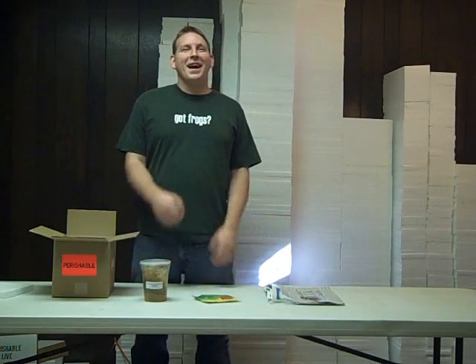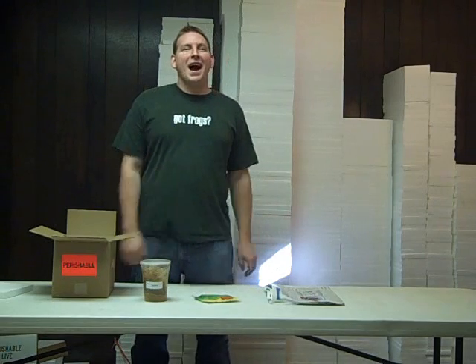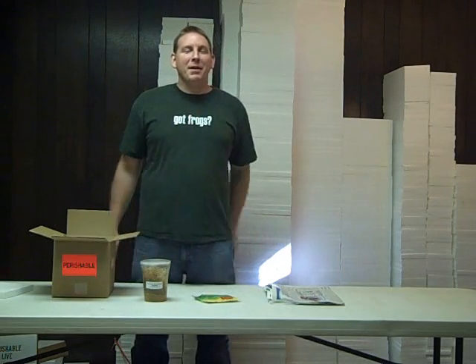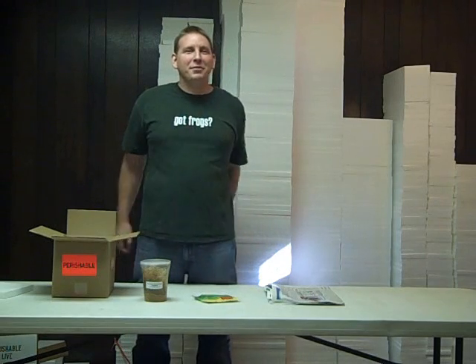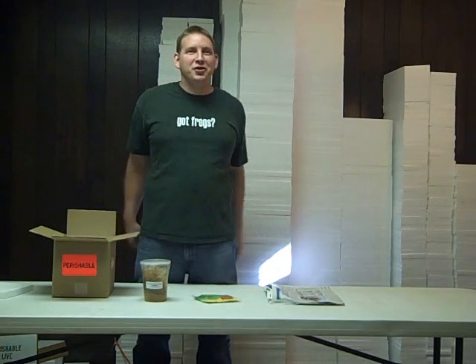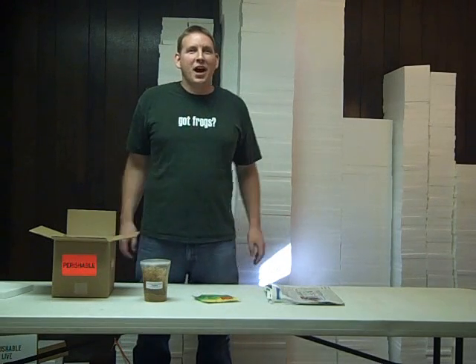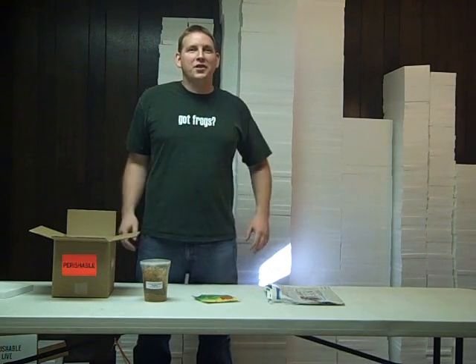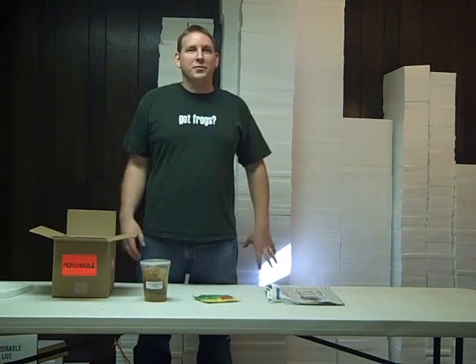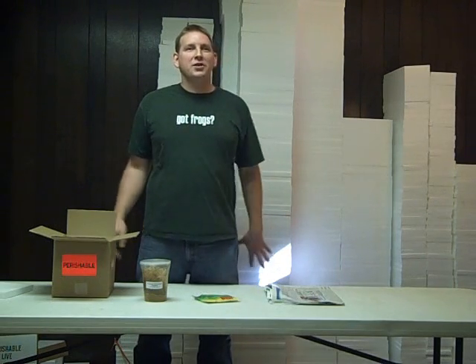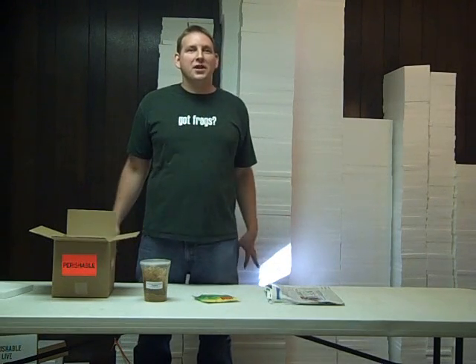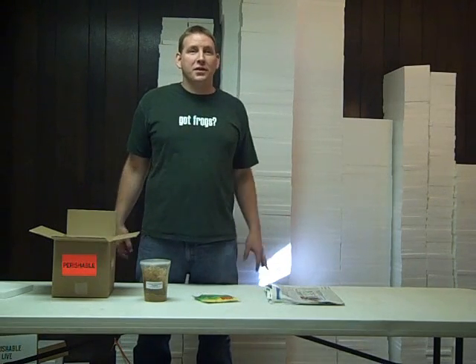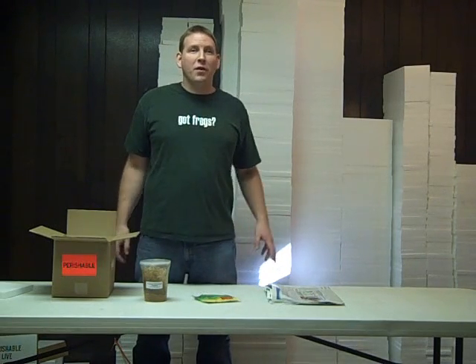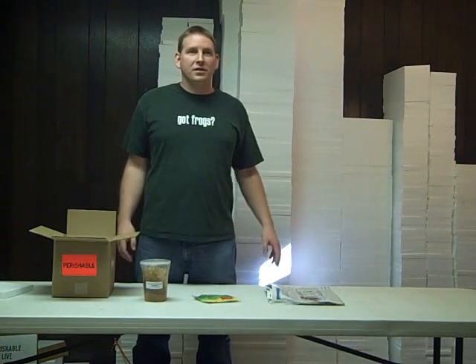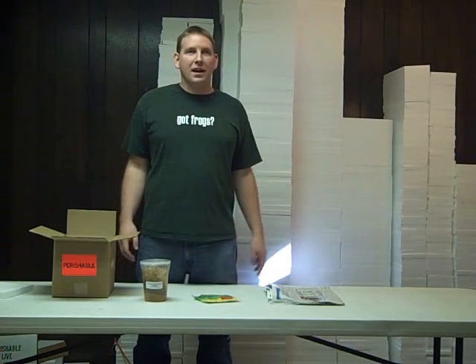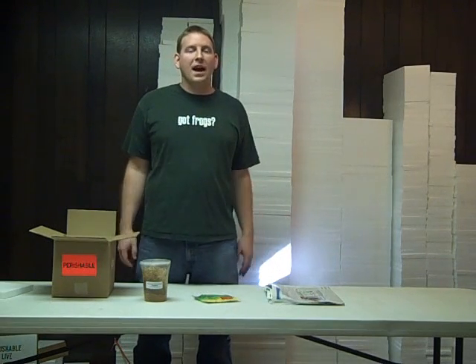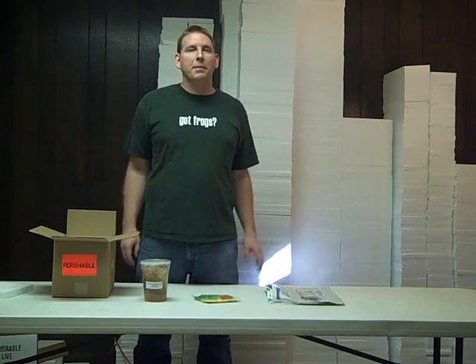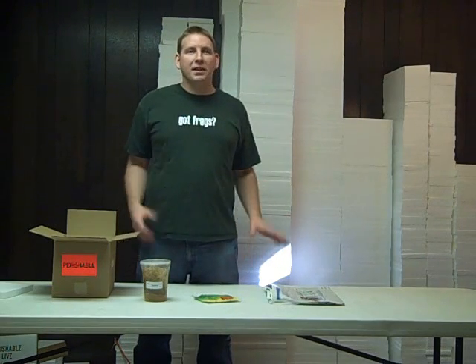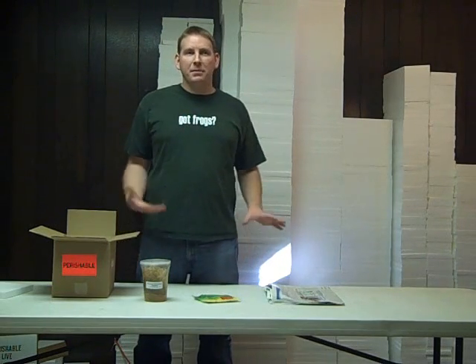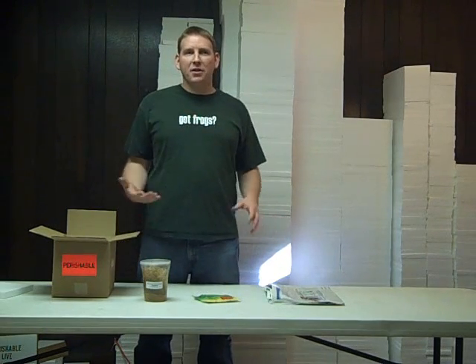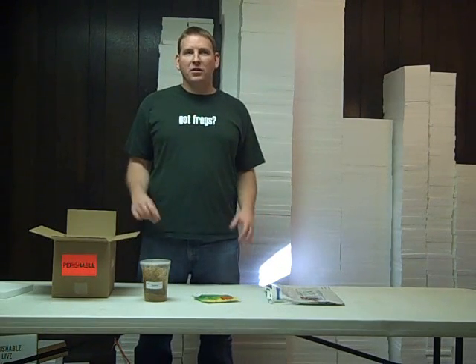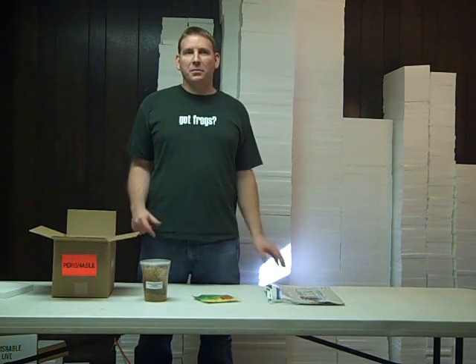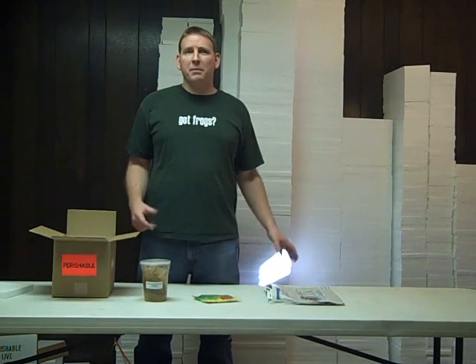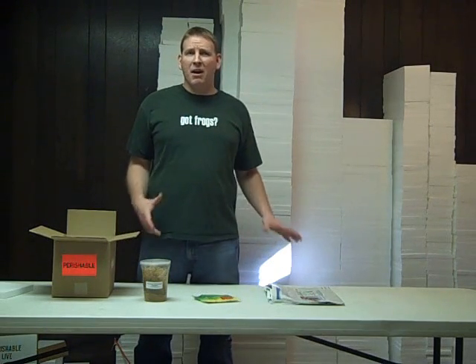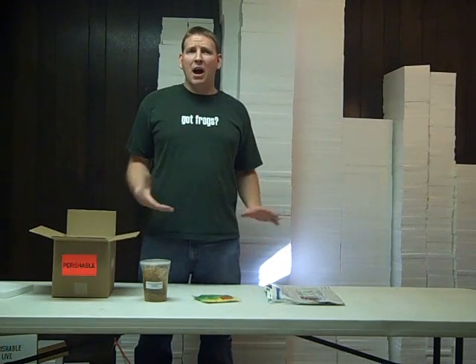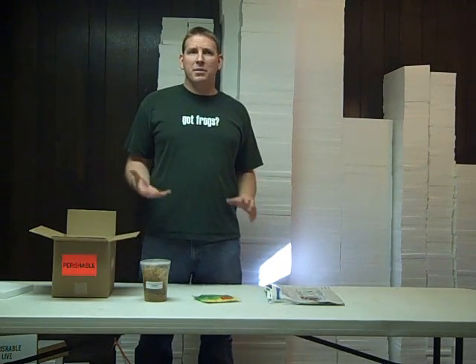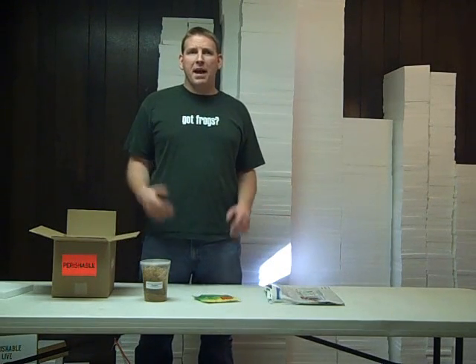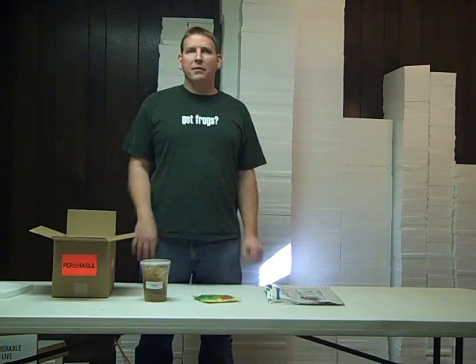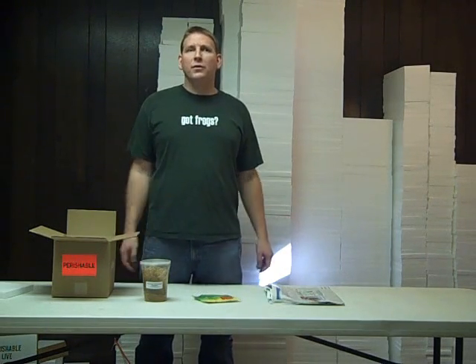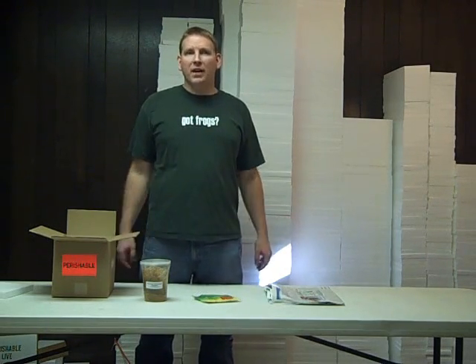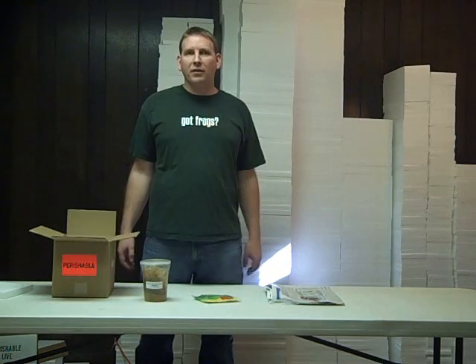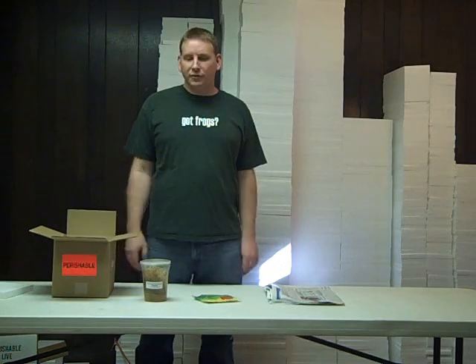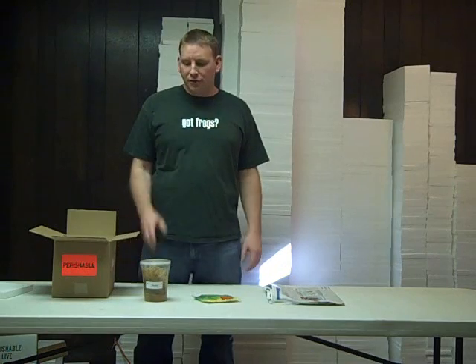Hi, my name is Josh from joshisfrogs.com and today I'm going to talk a little bit about how we pack fruit fly cultures.